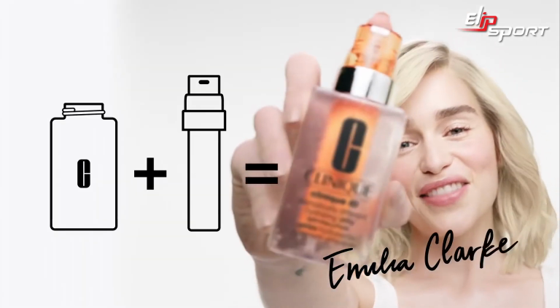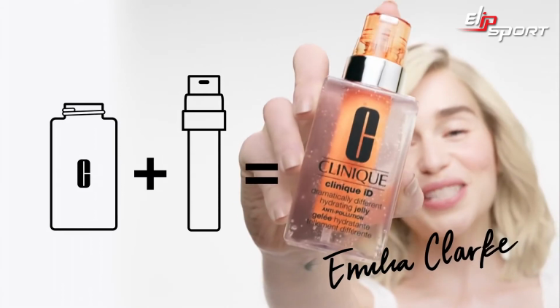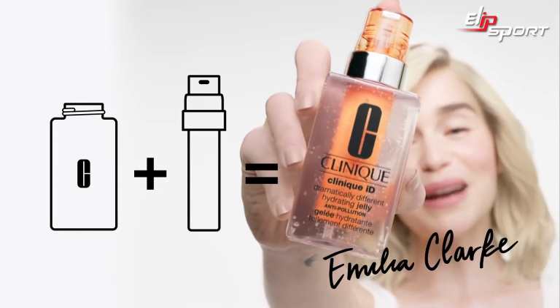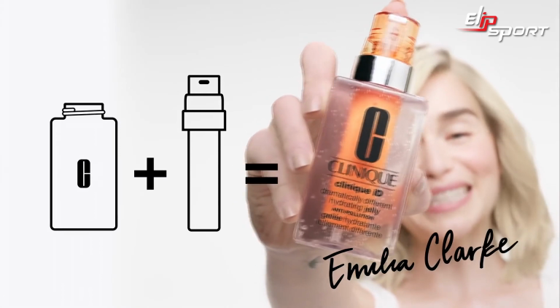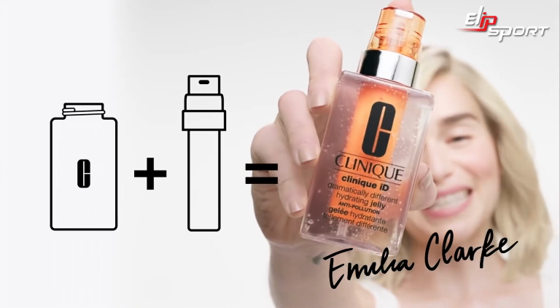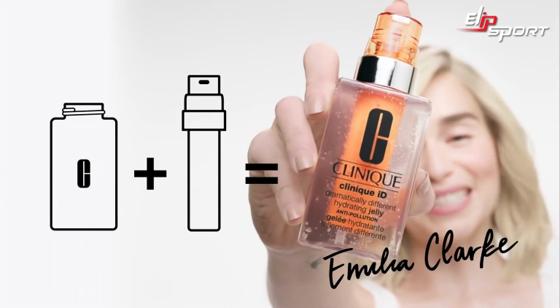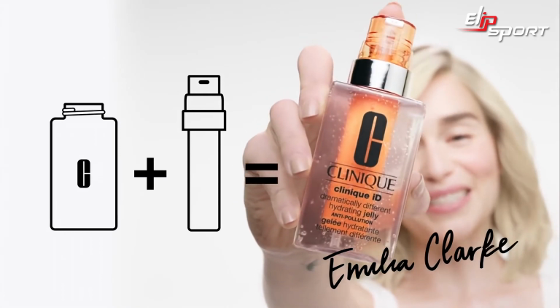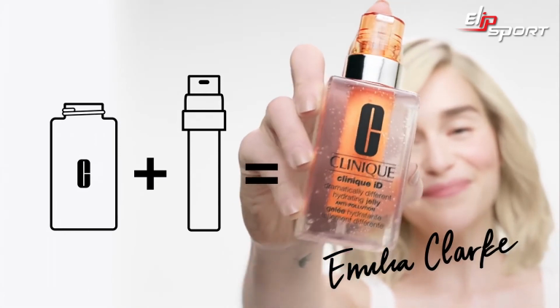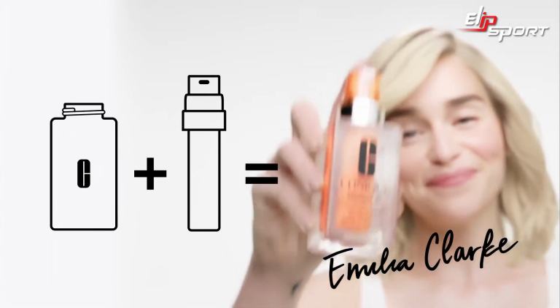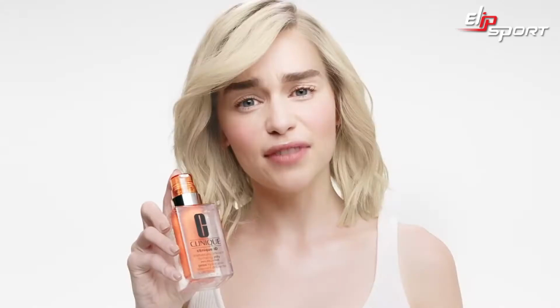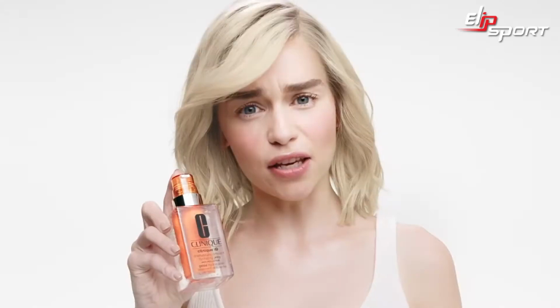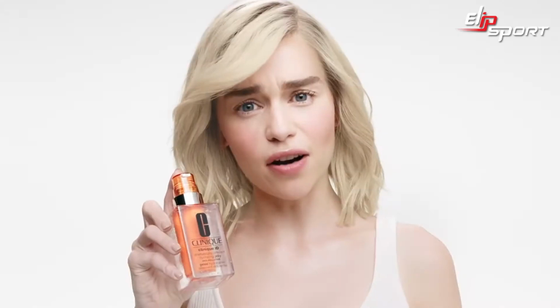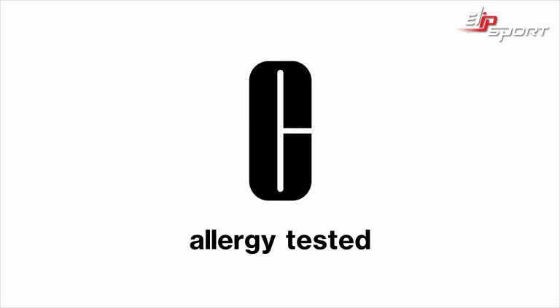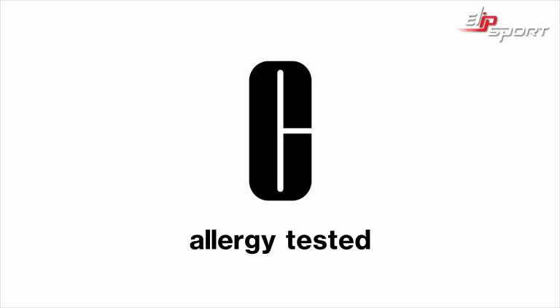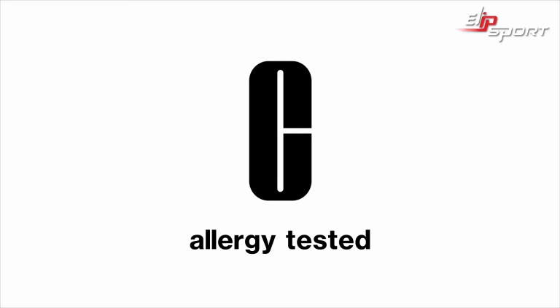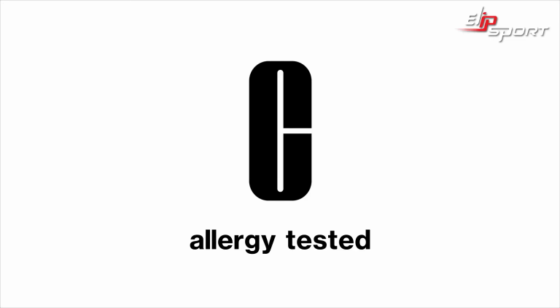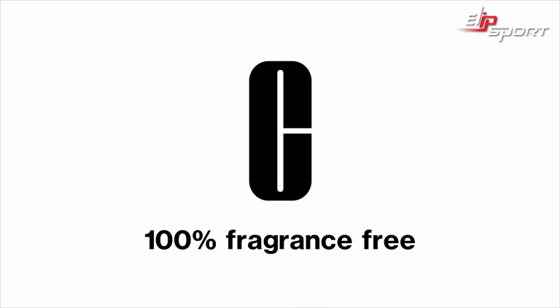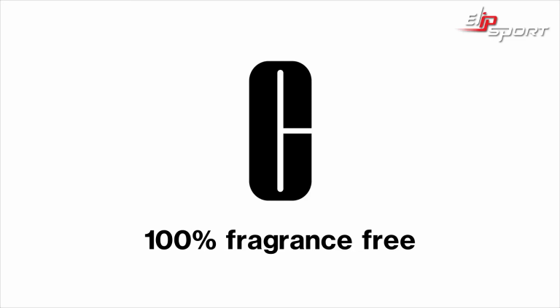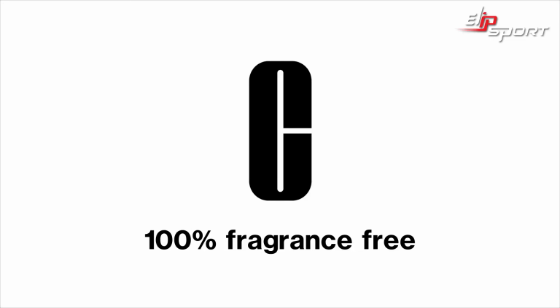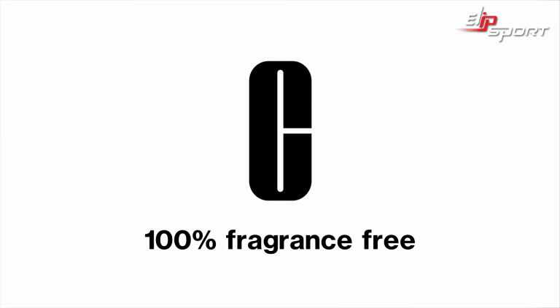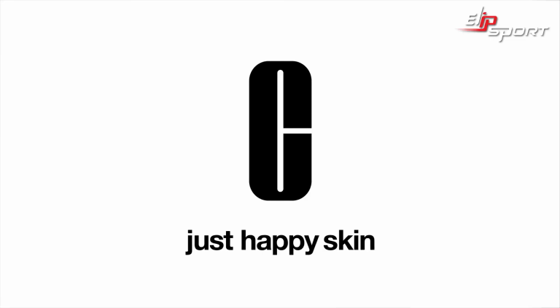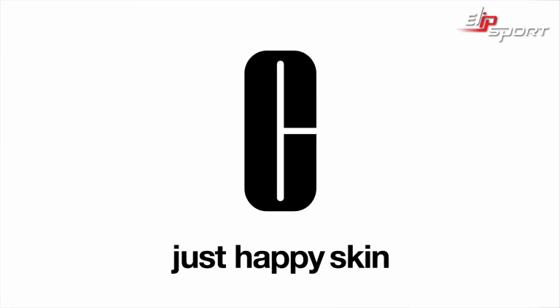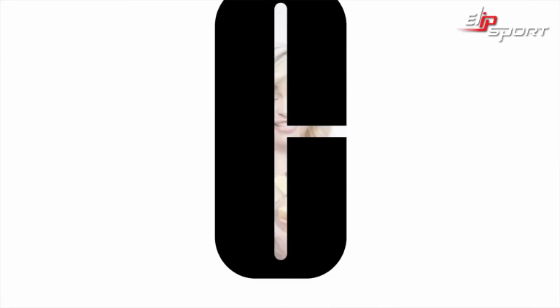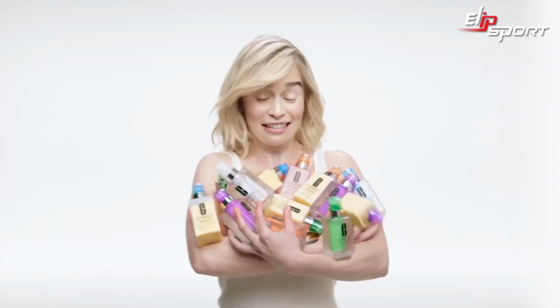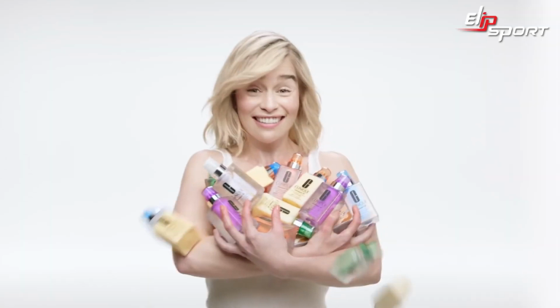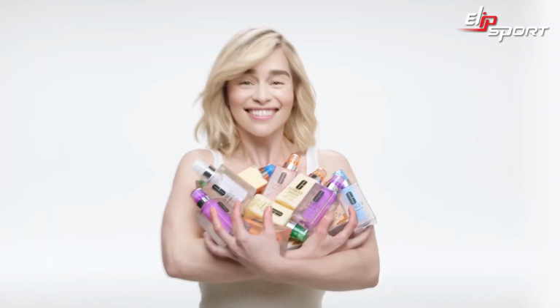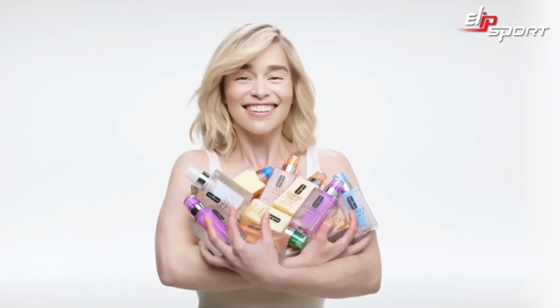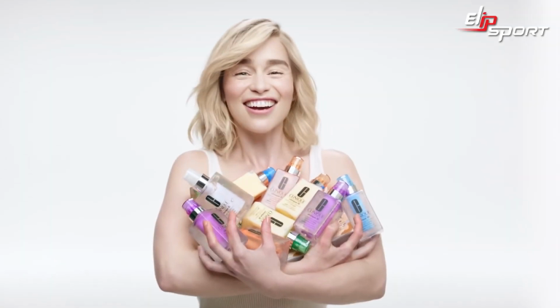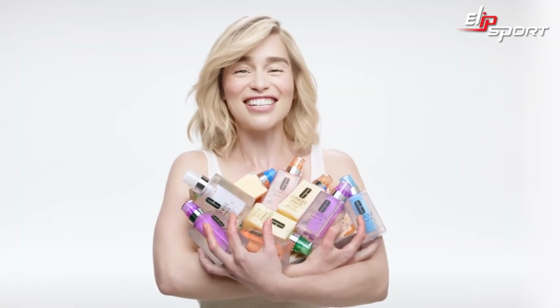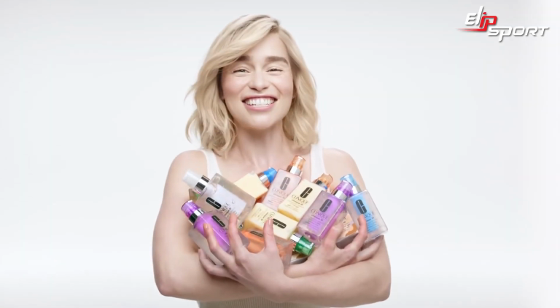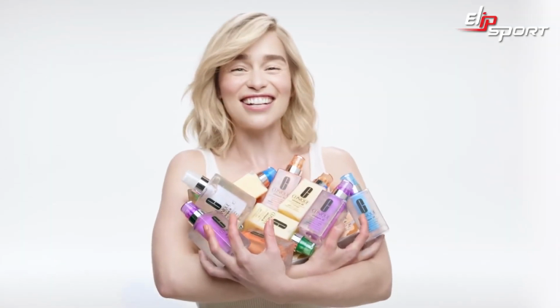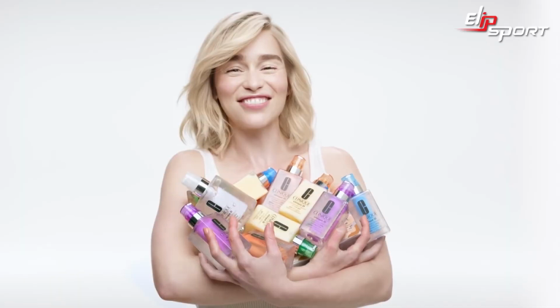This is my Clinique ID. Get your own. Go ahead, ID yourself.